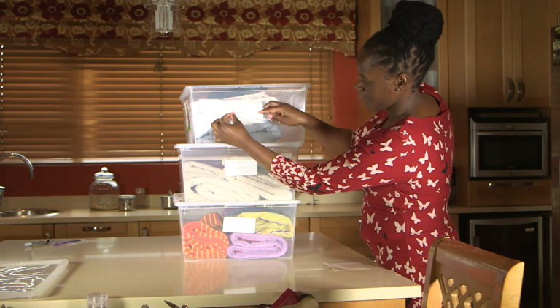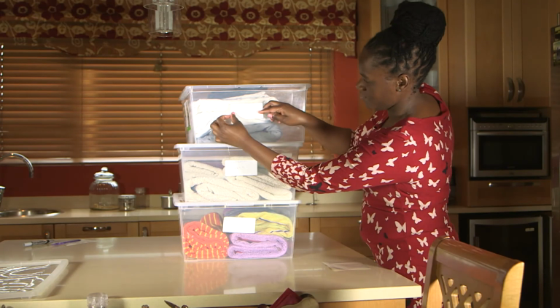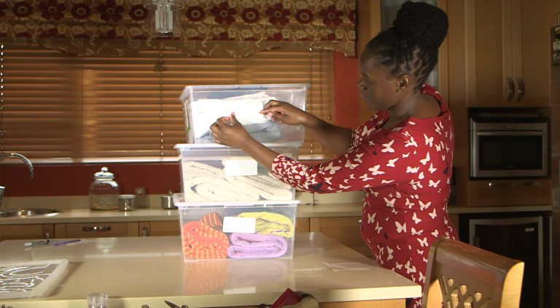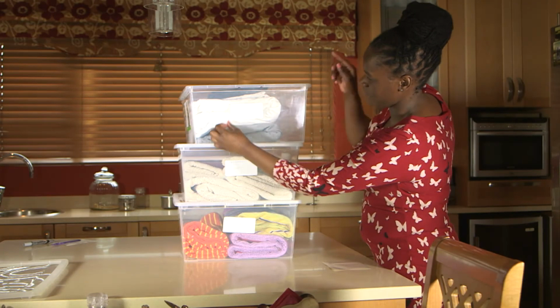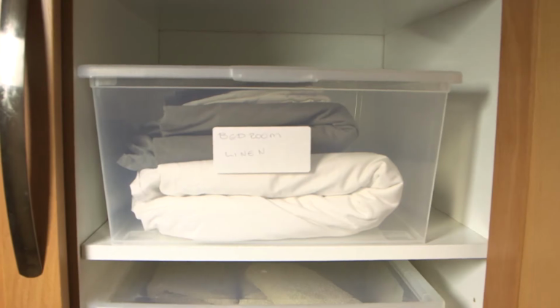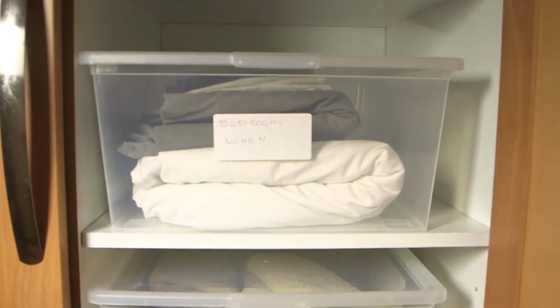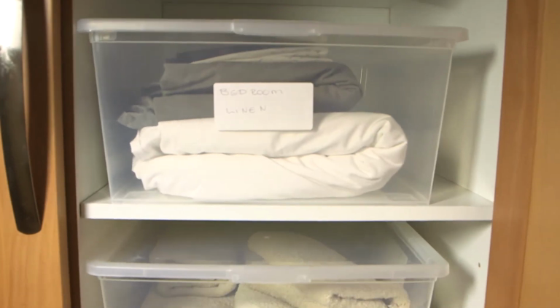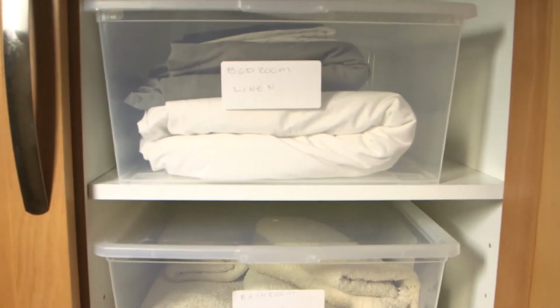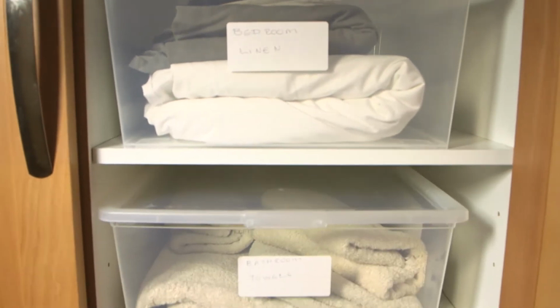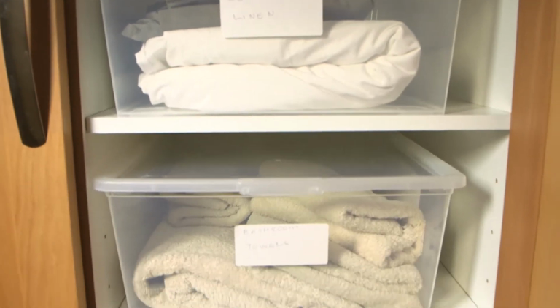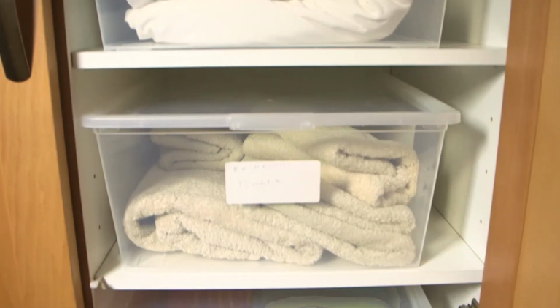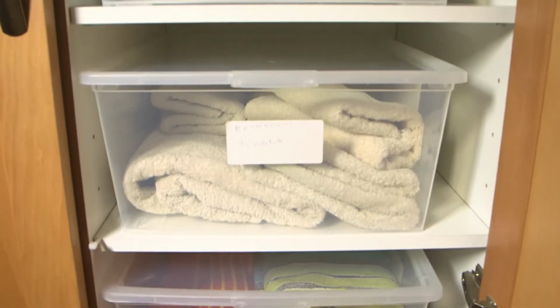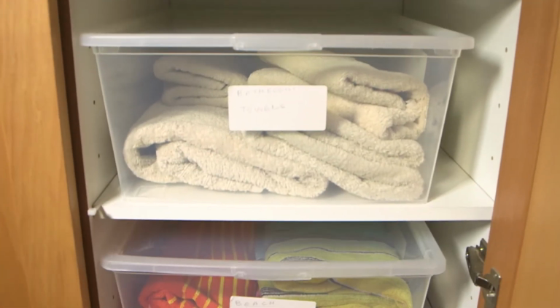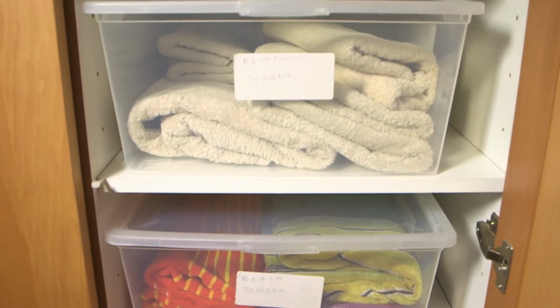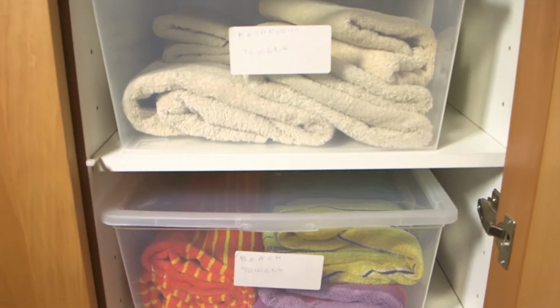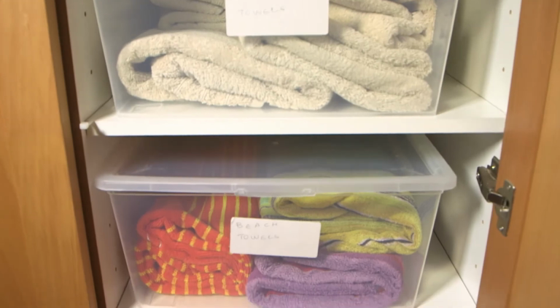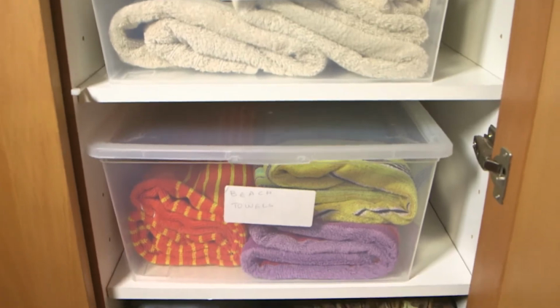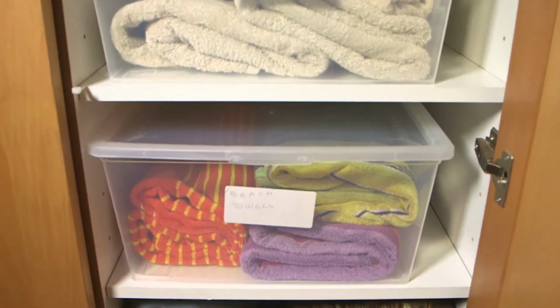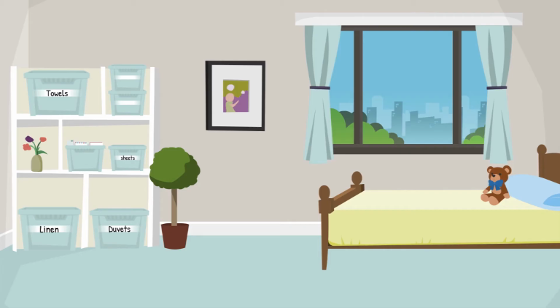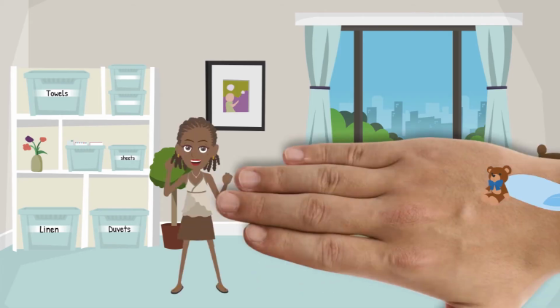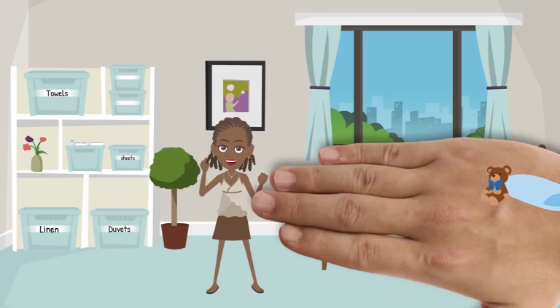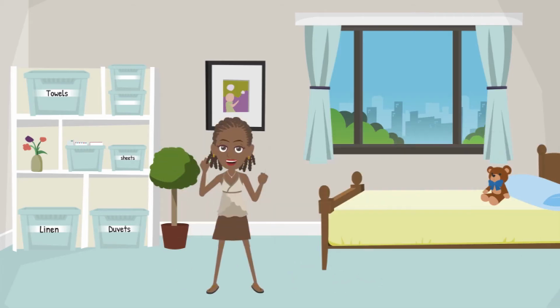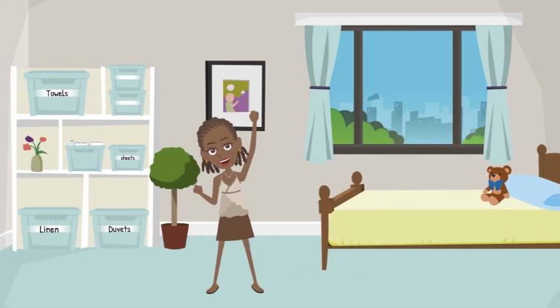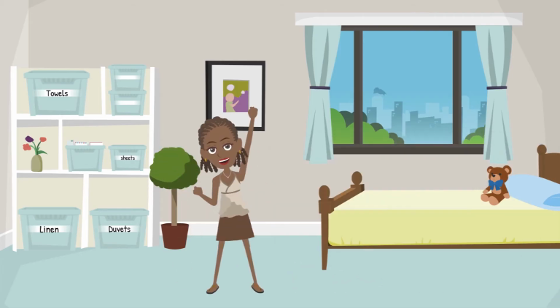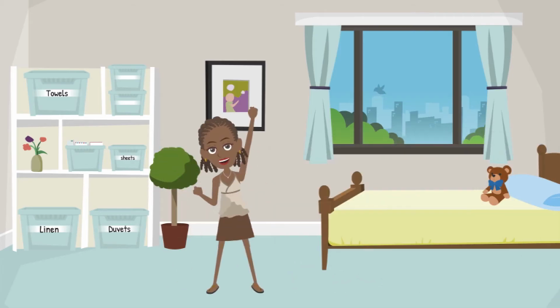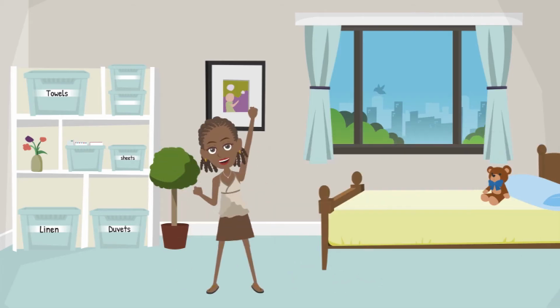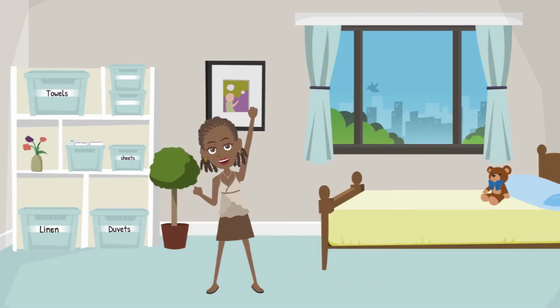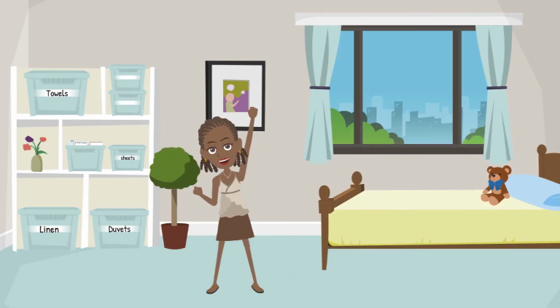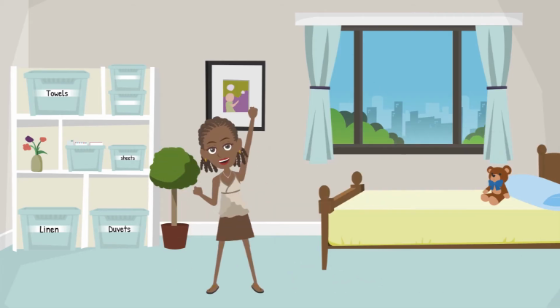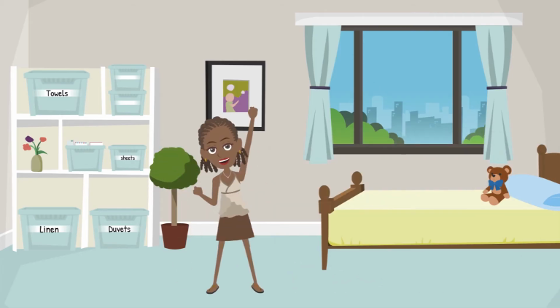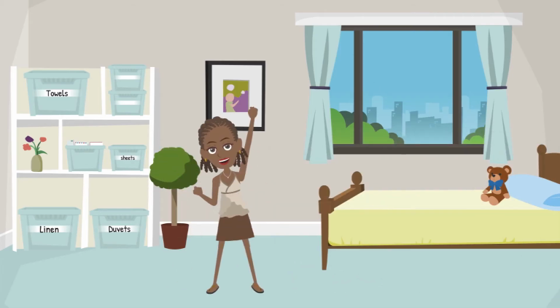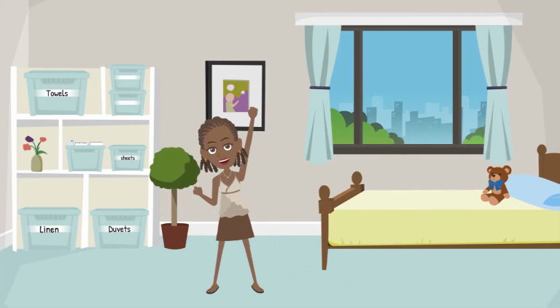Storage made easy with Mica. Make it with Mica. Let us show you how.